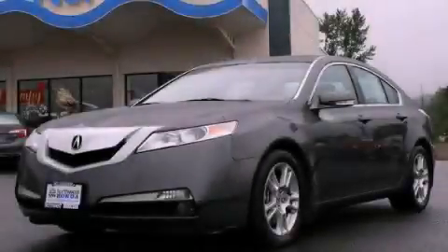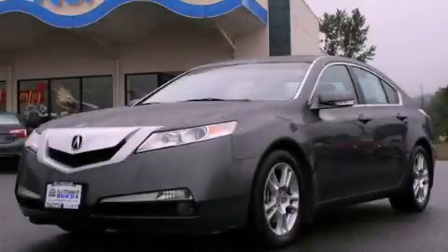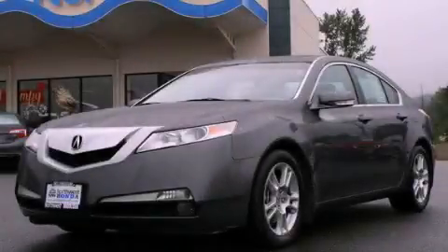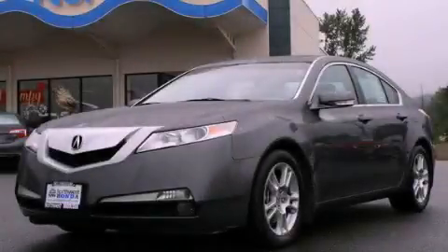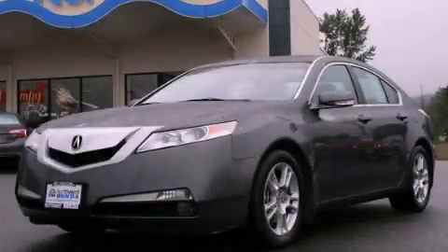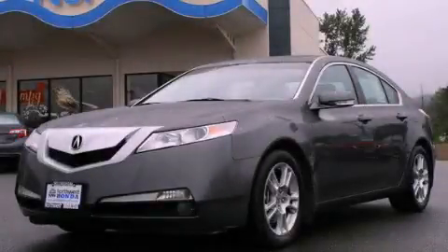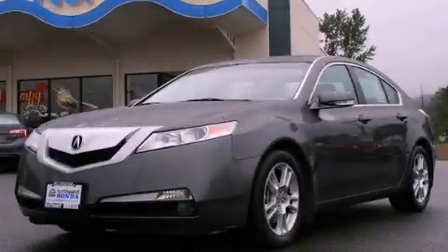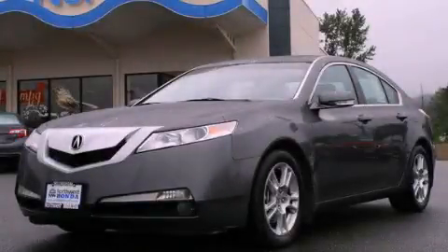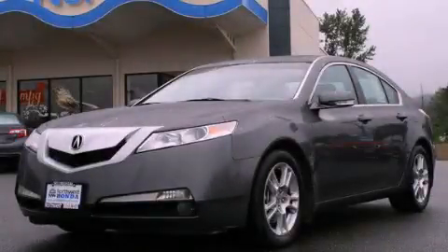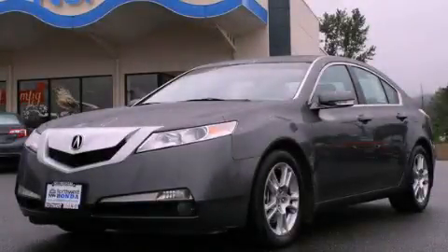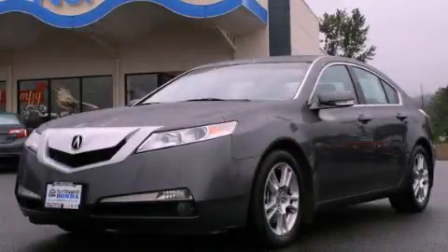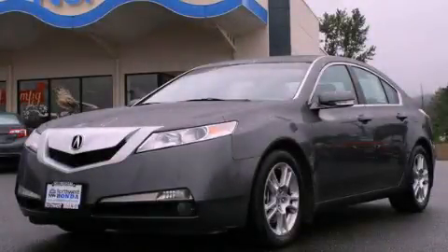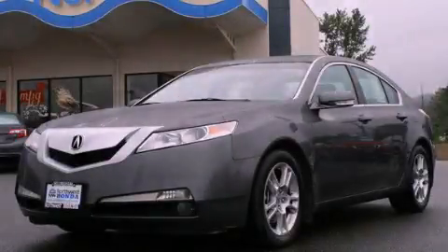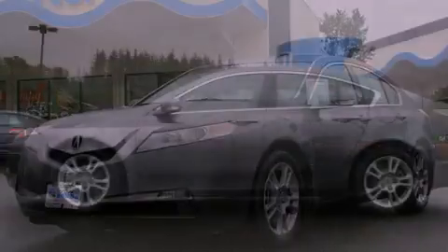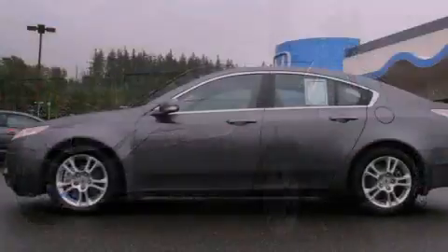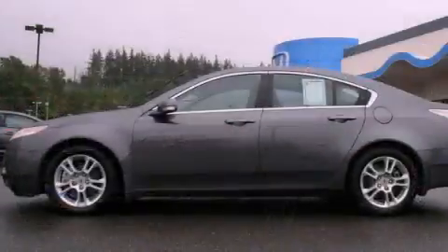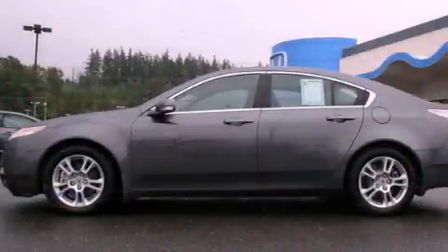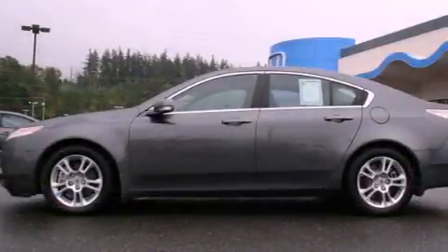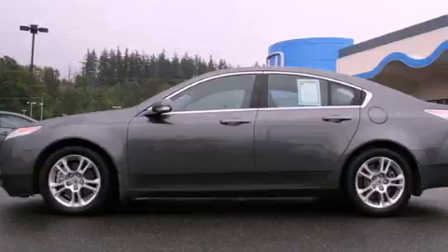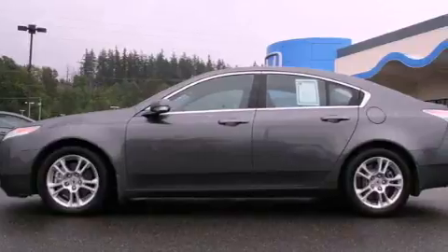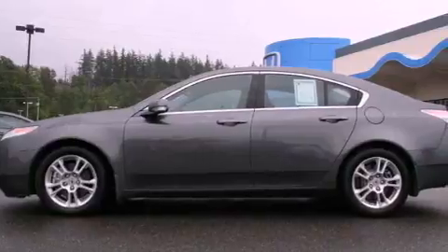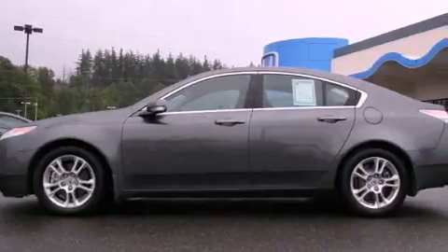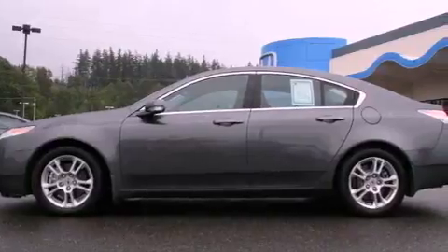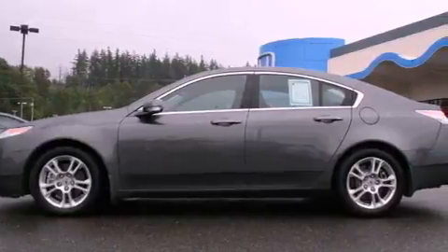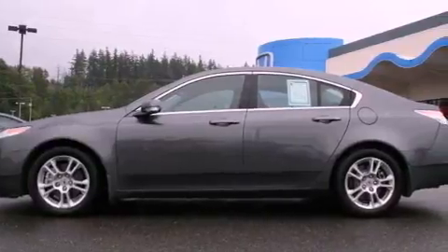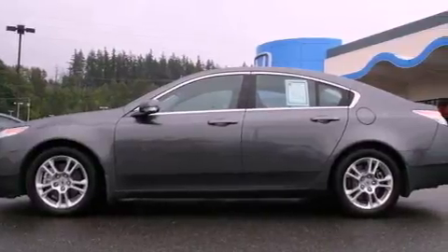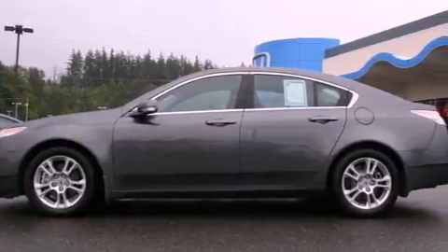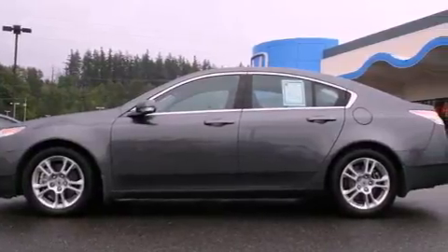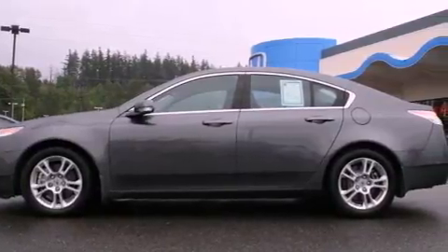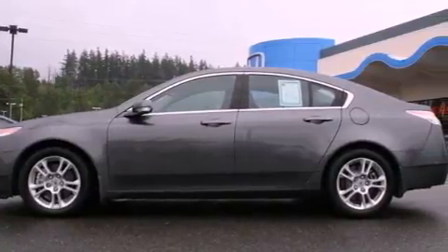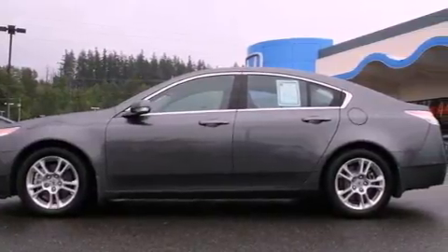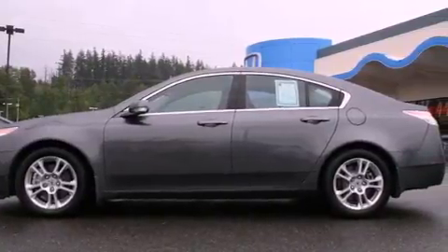This is a 2010 Acura TL. It has a 3.5-liter six-cylinder engine and a five-speed automatic transmission.